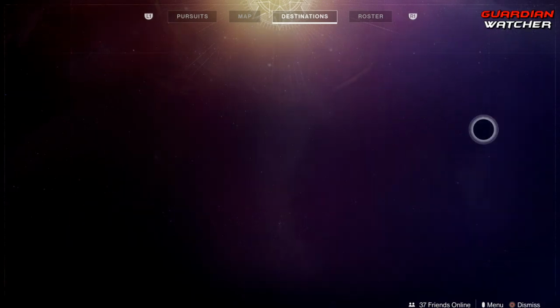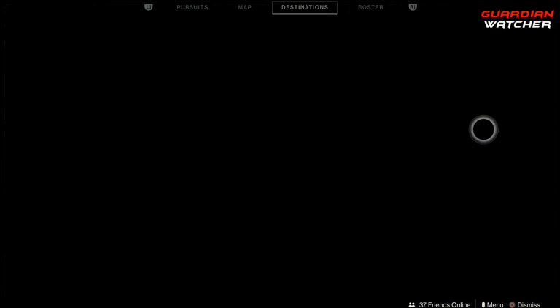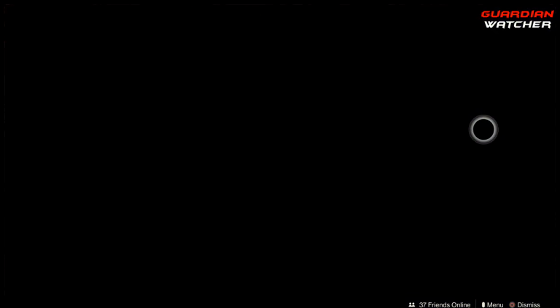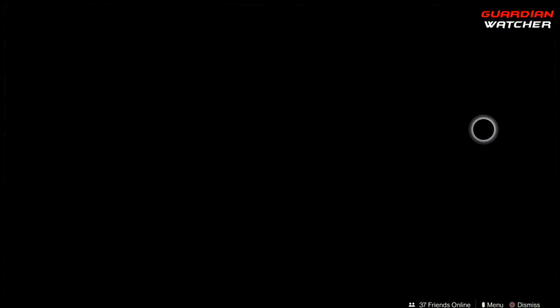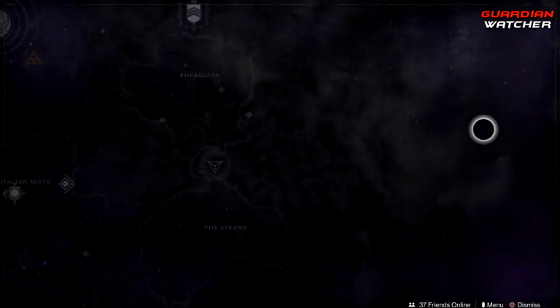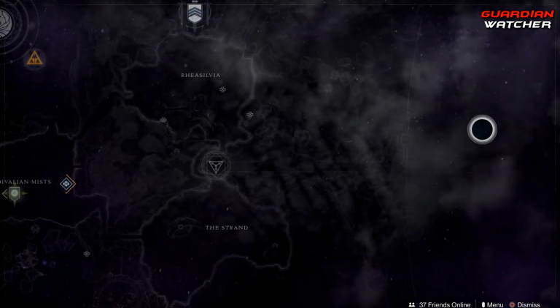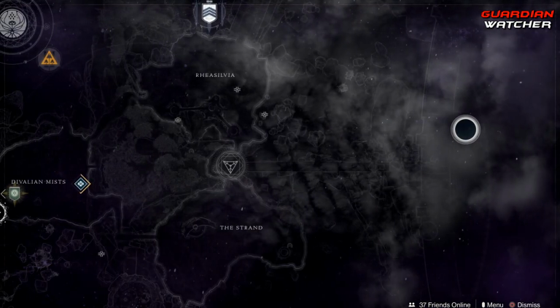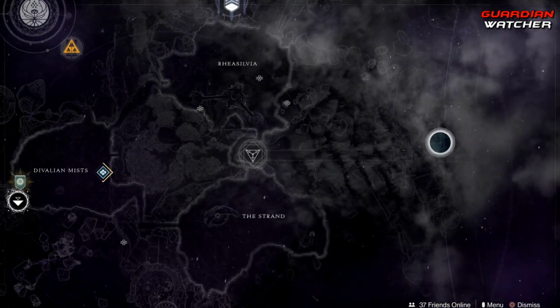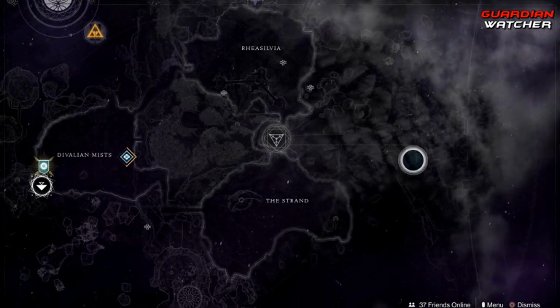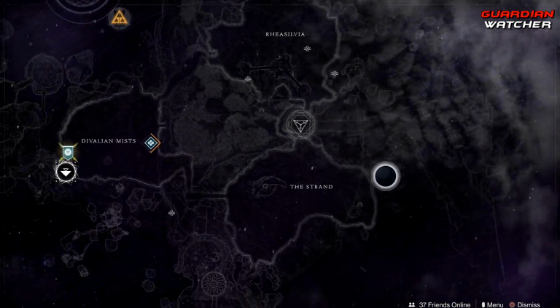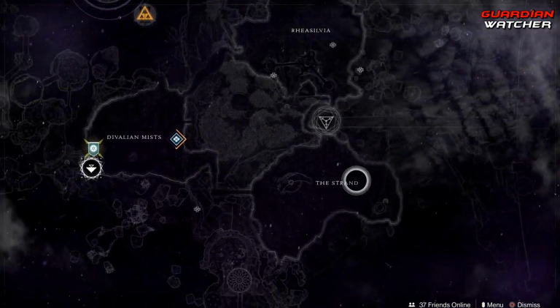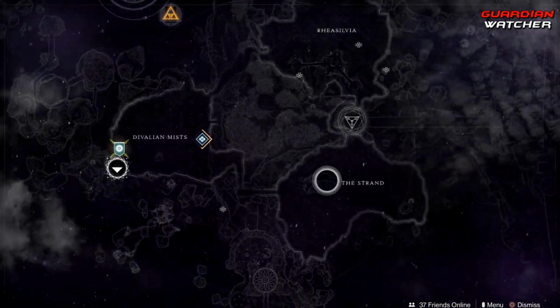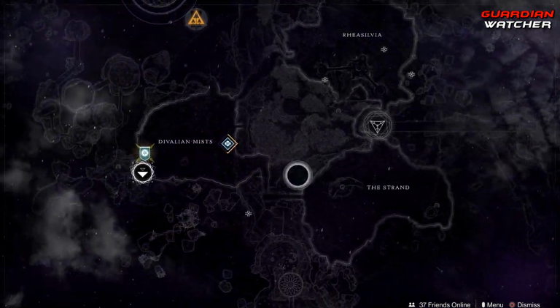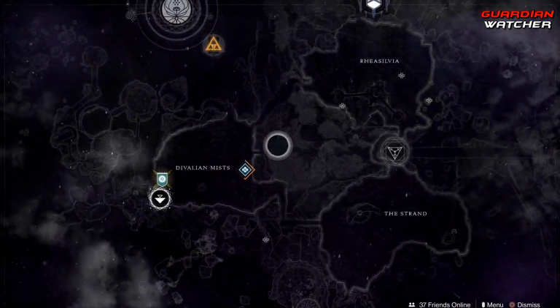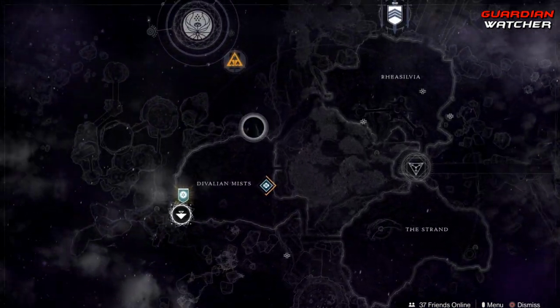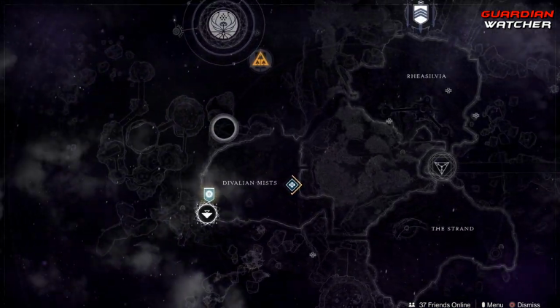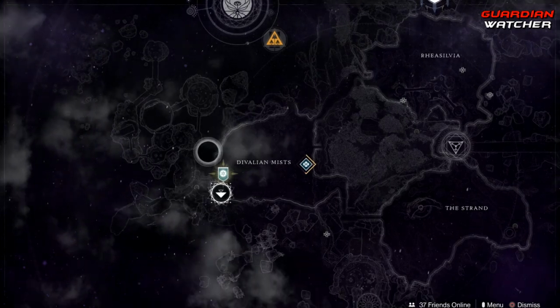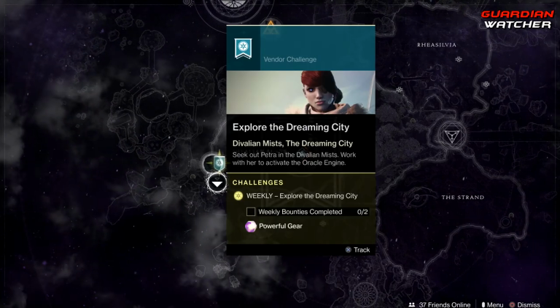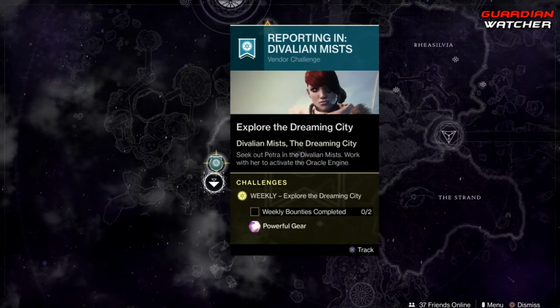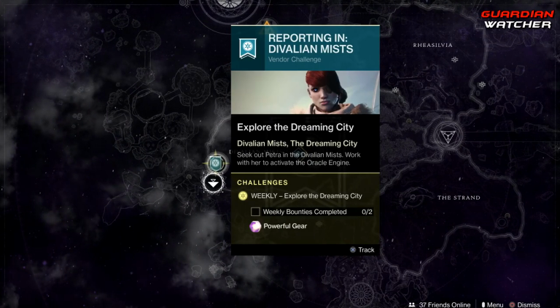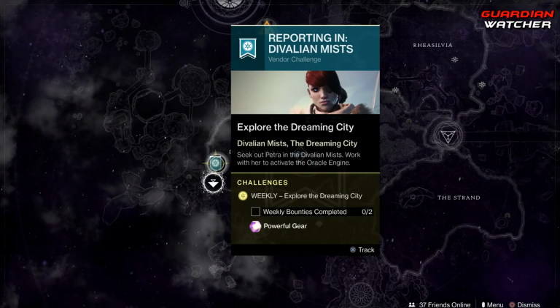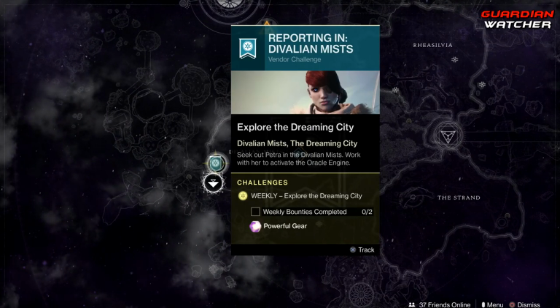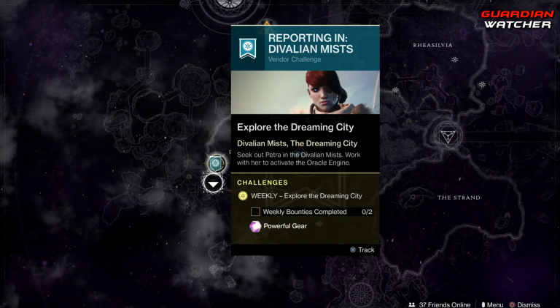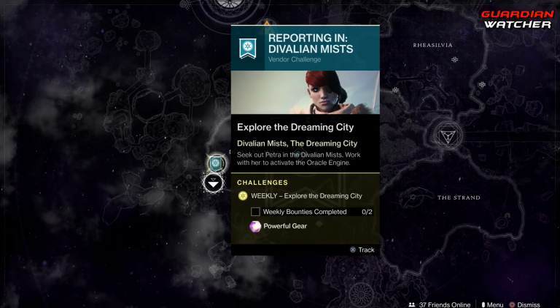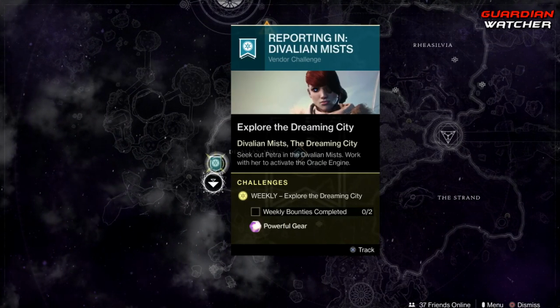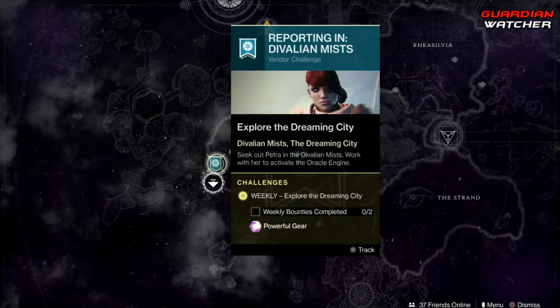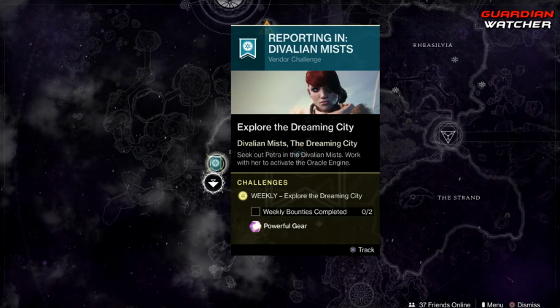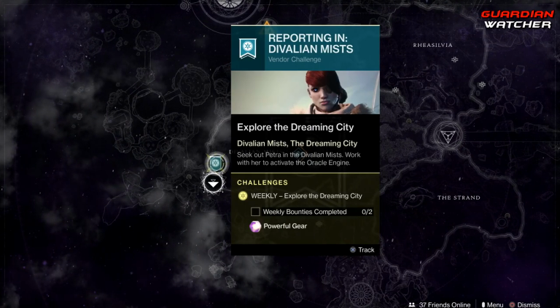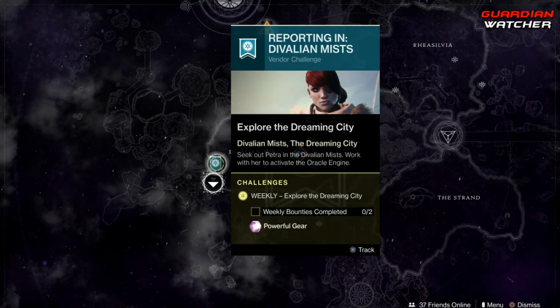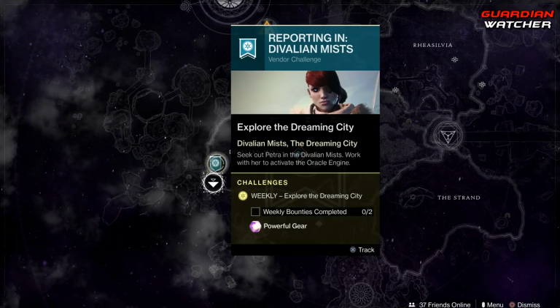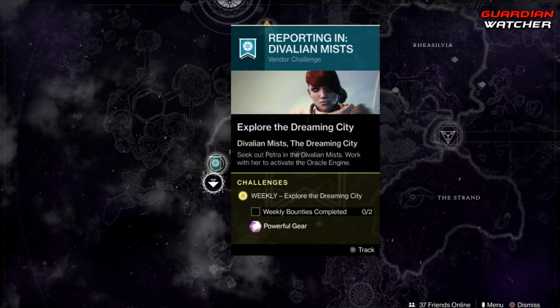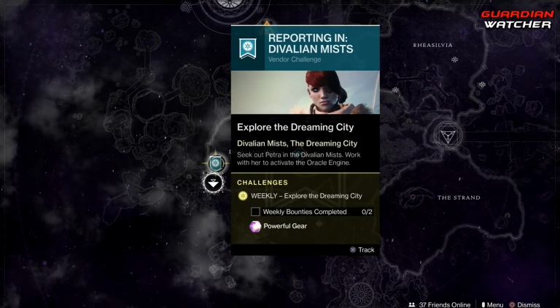Coming to the Tangle Shore — Petra Venj is located in the Valley of Mists, and we need to complete two of her weekly bounties.